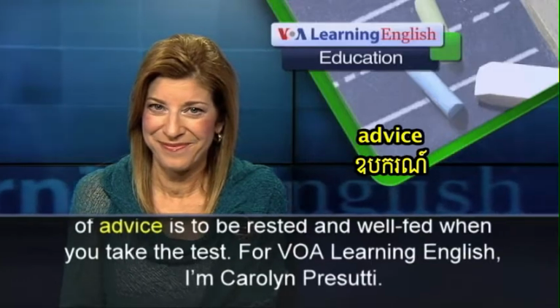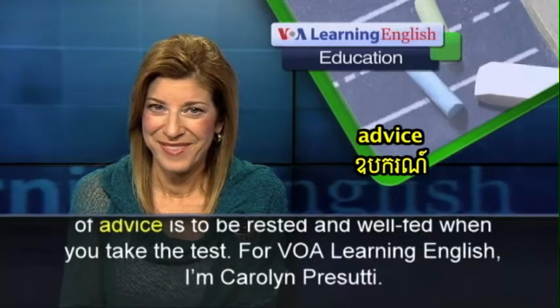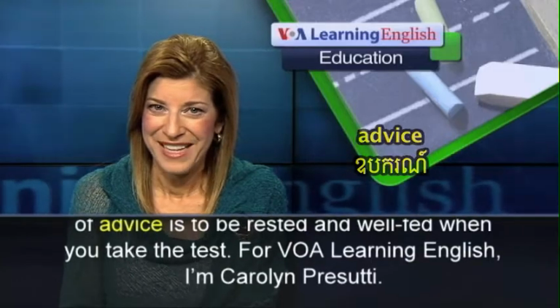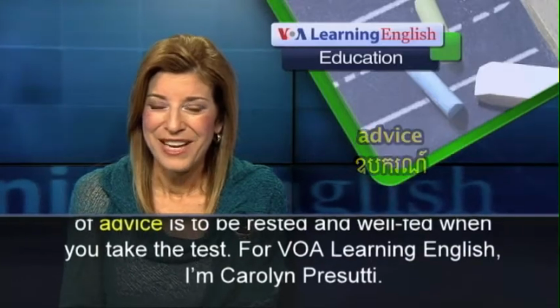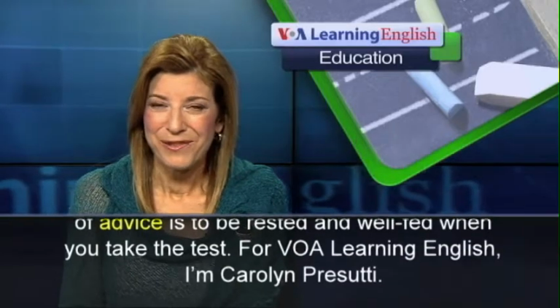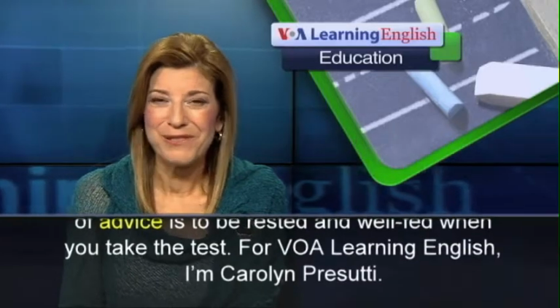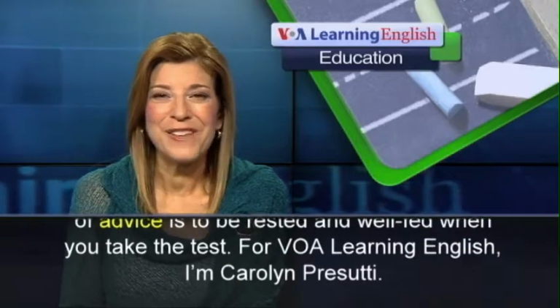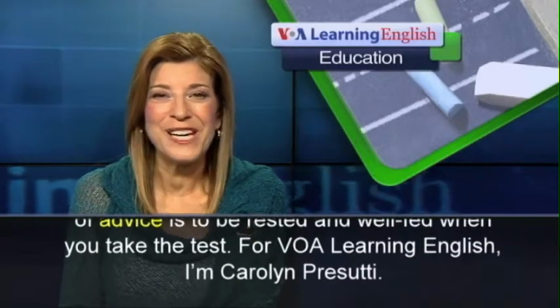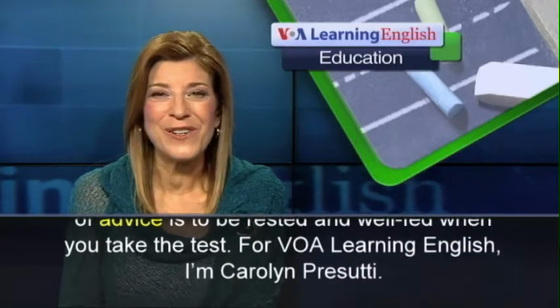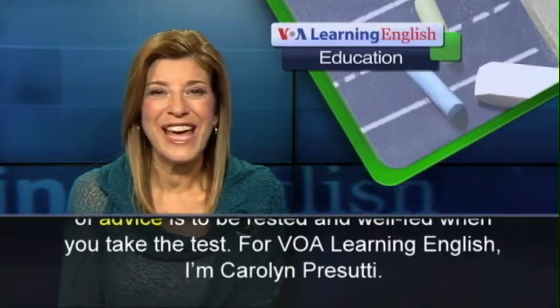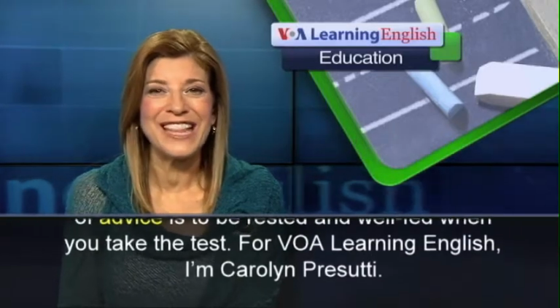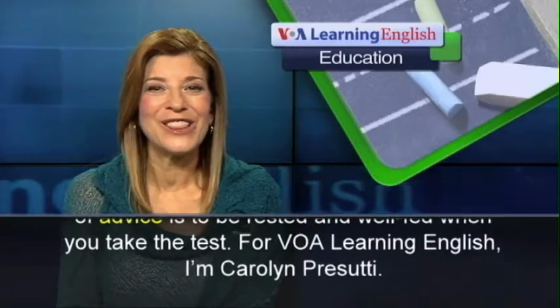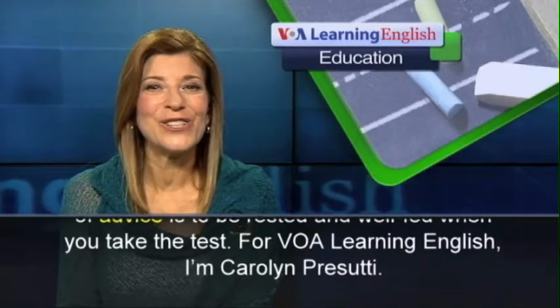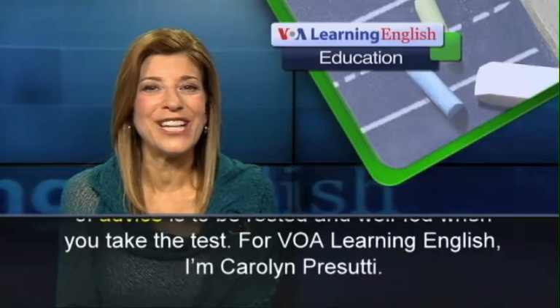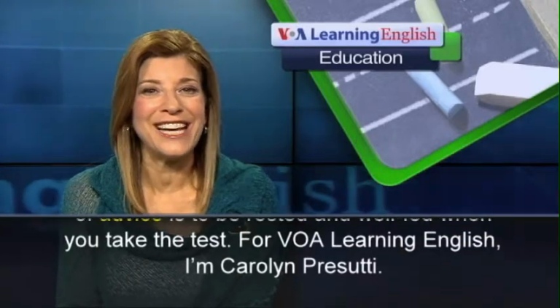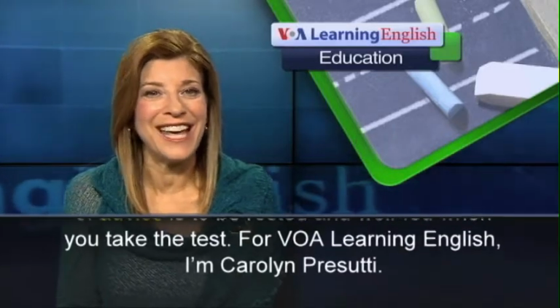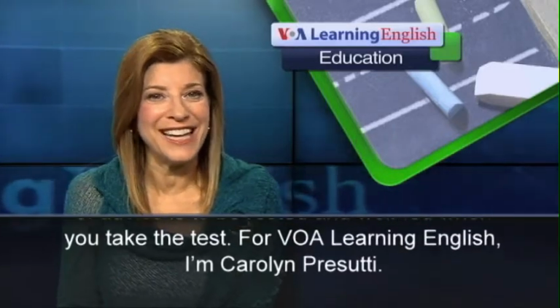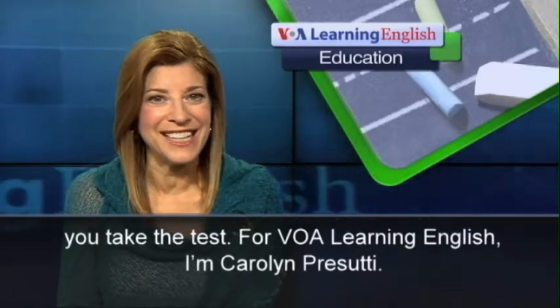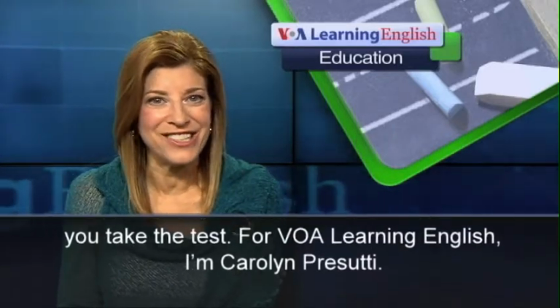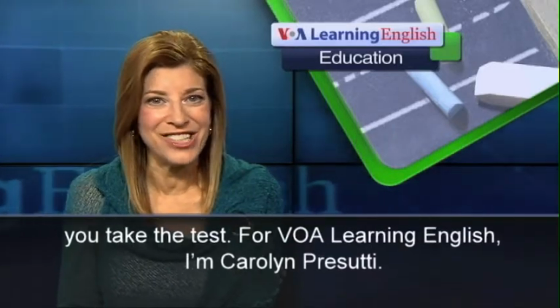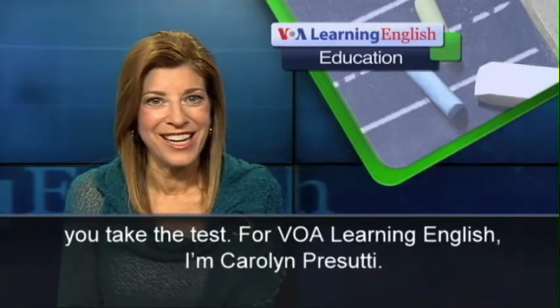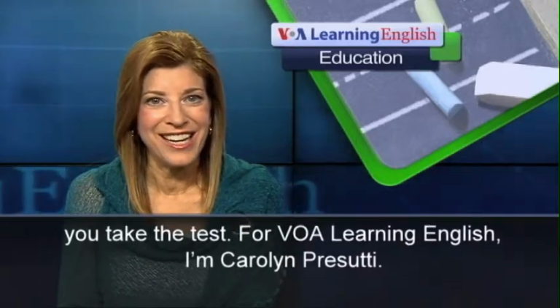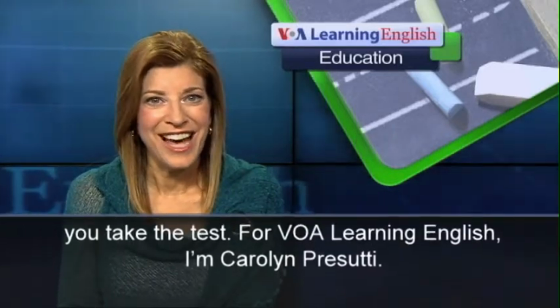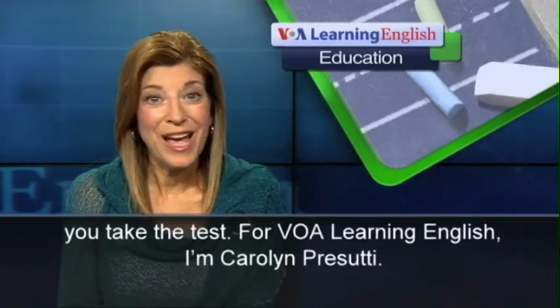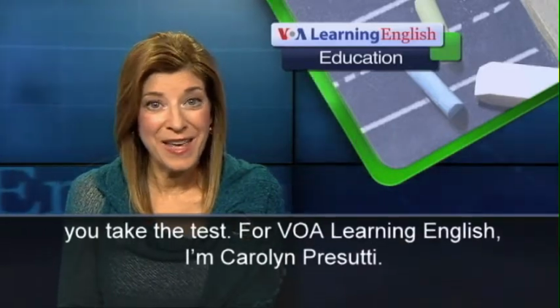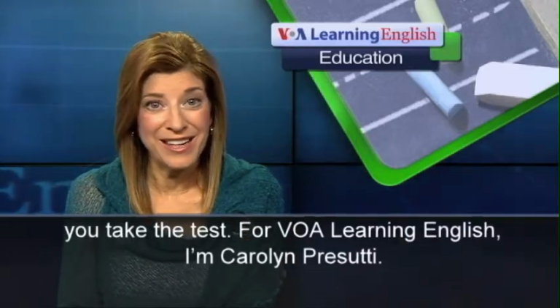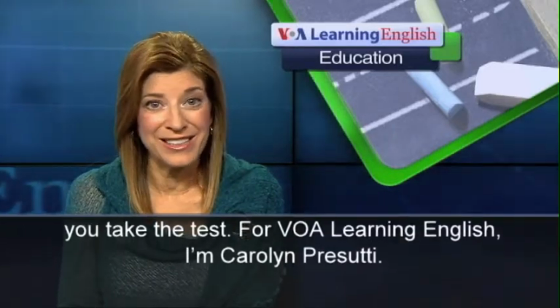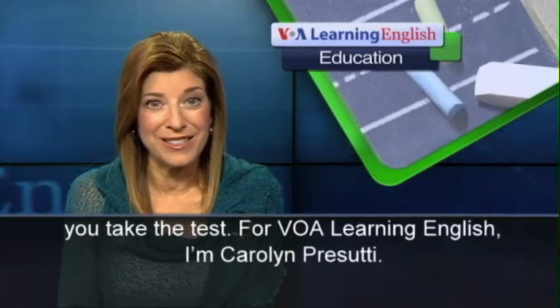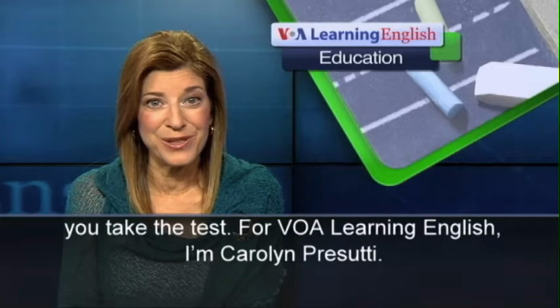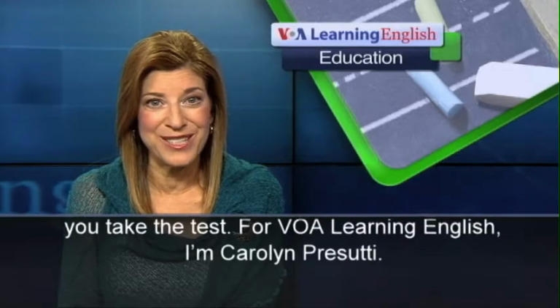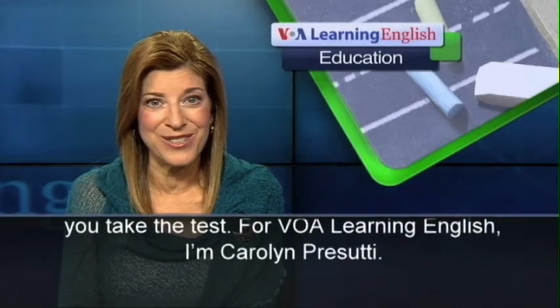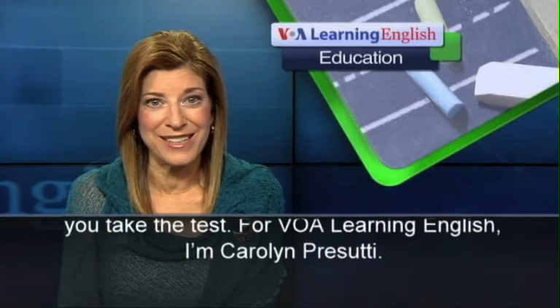For VOA Learning English, I'm Carolyn Prasuti.